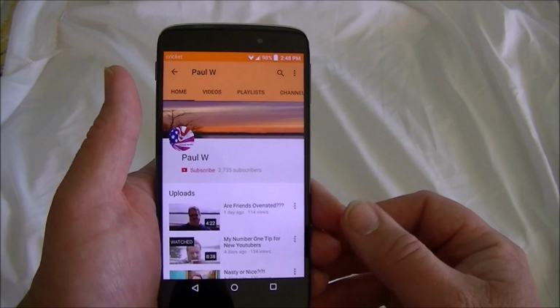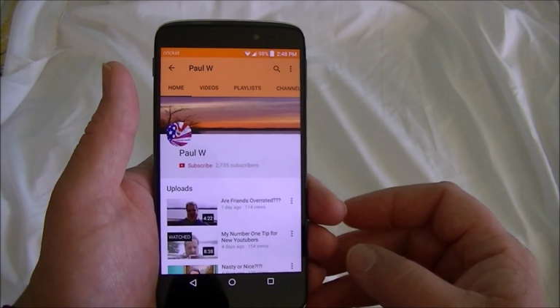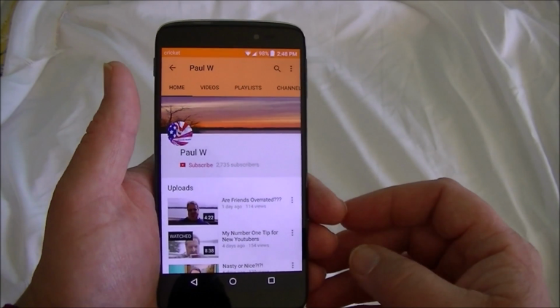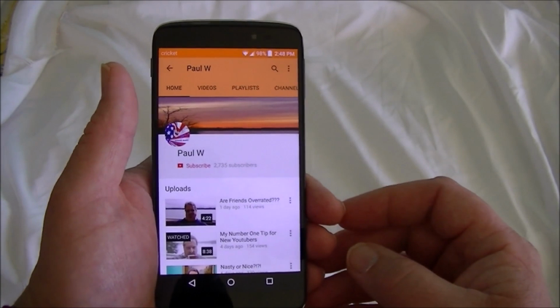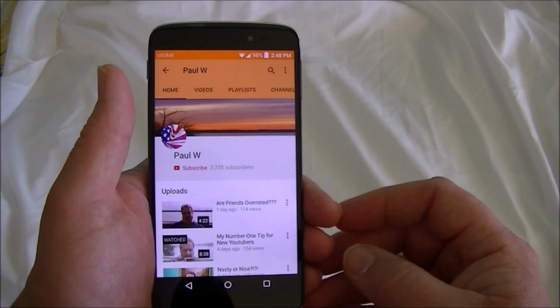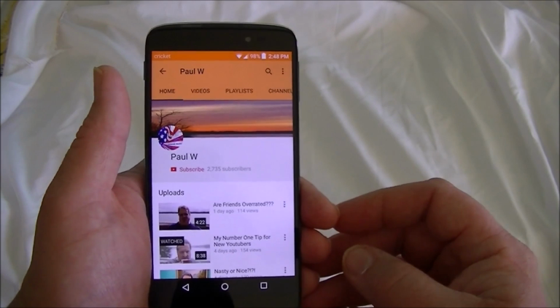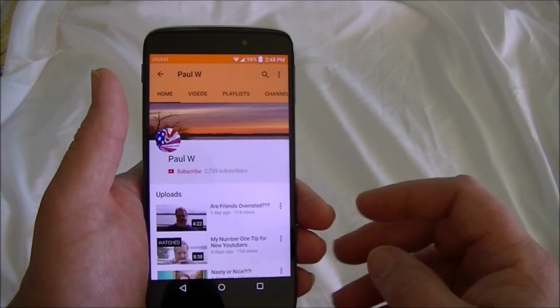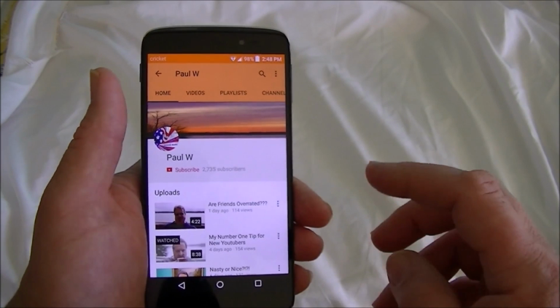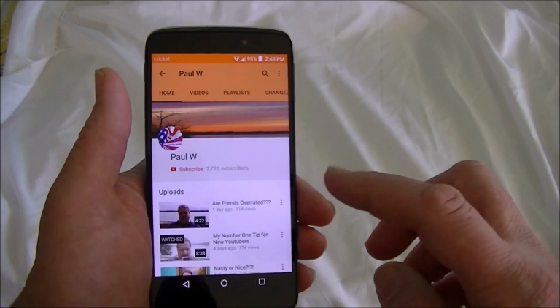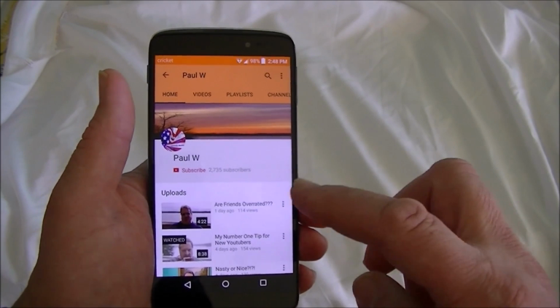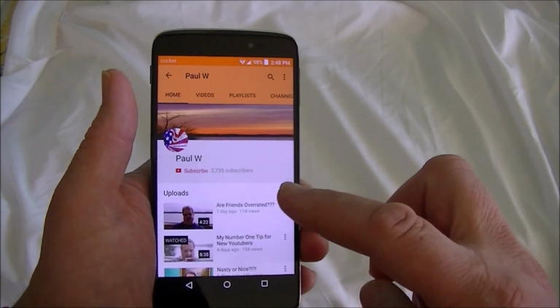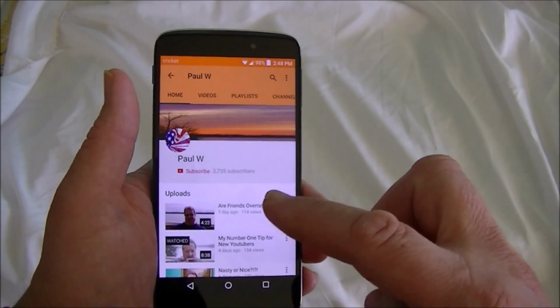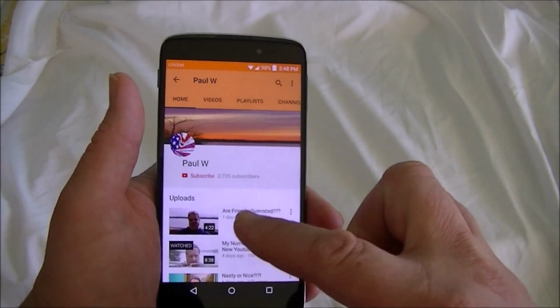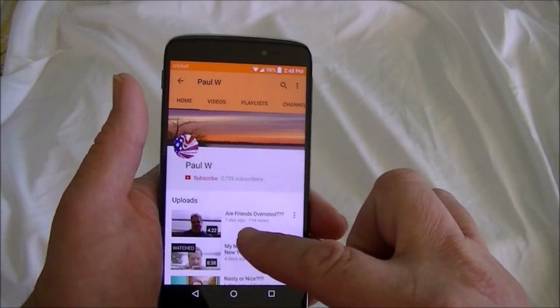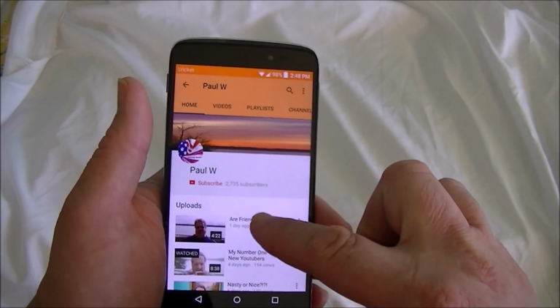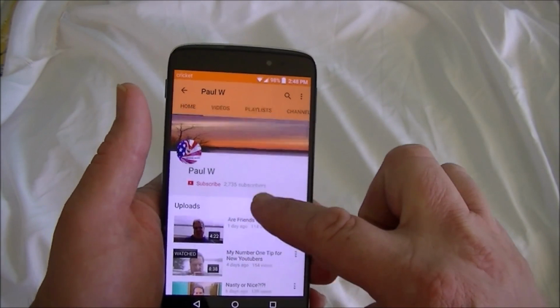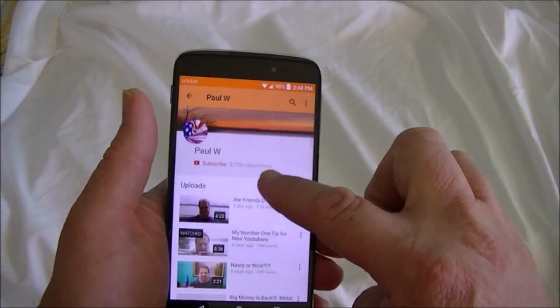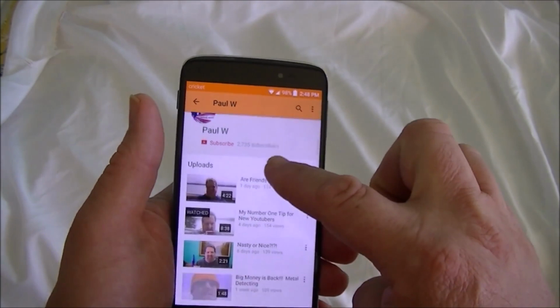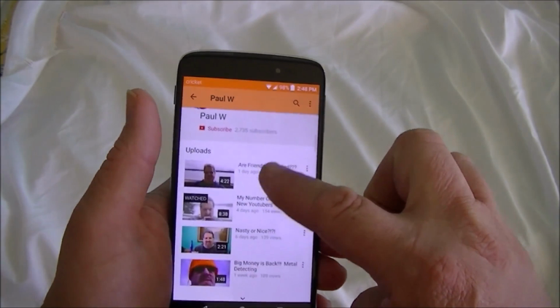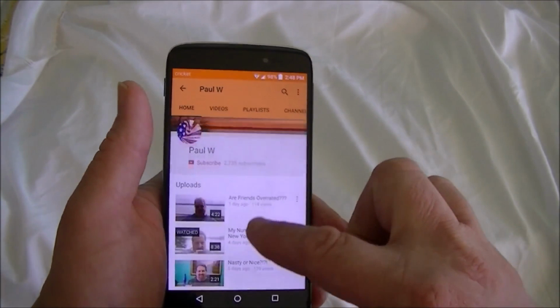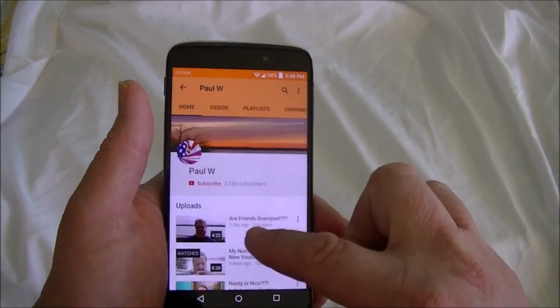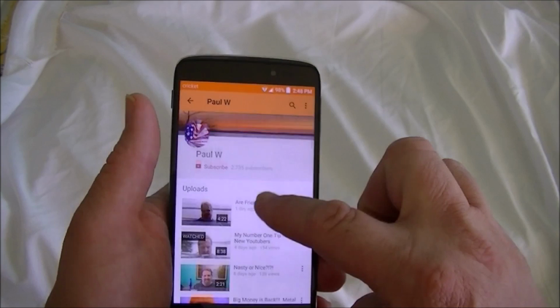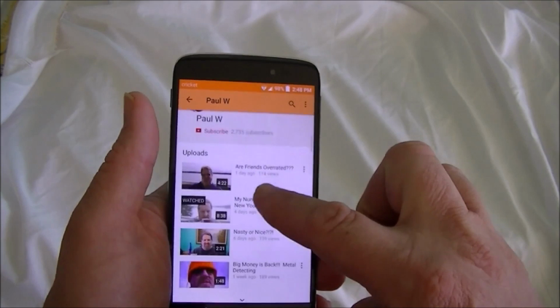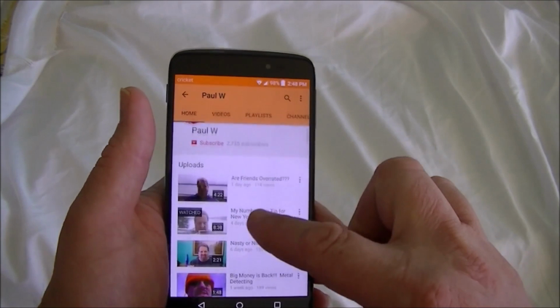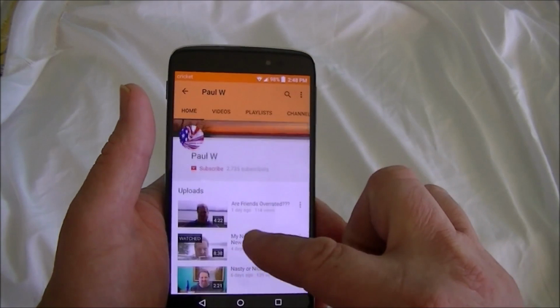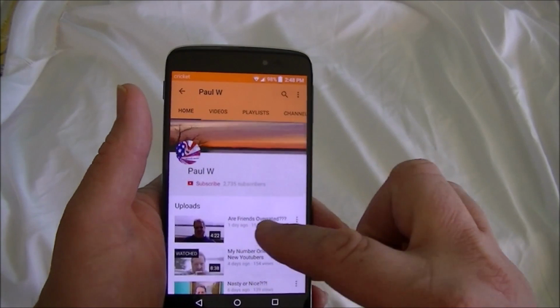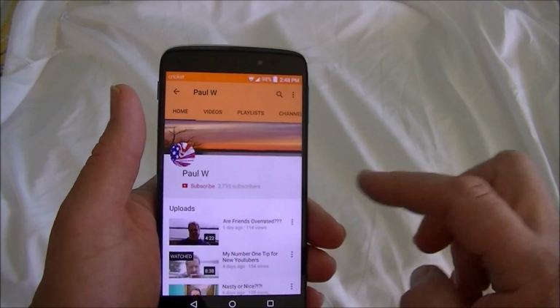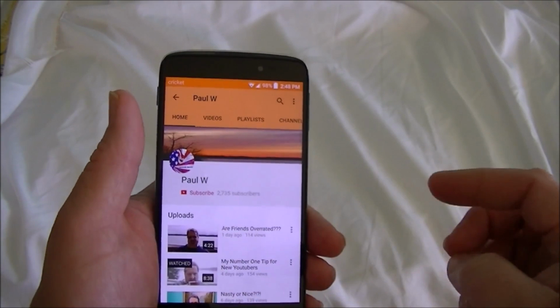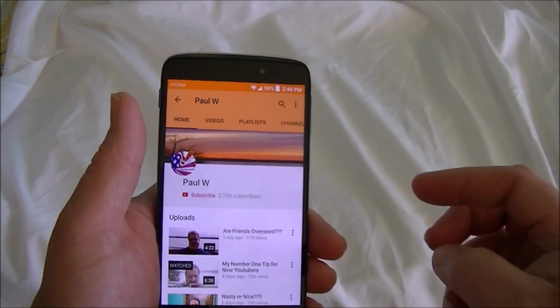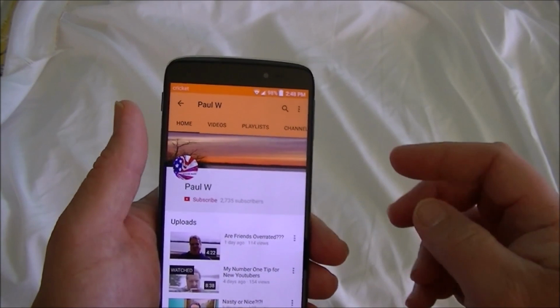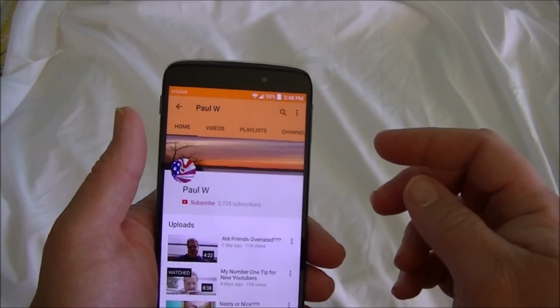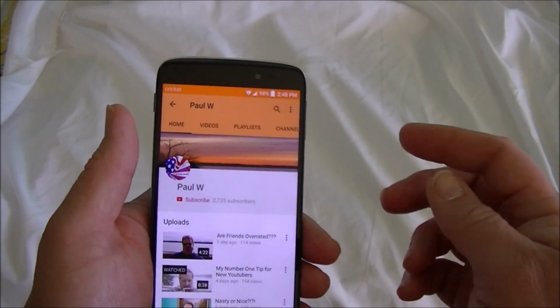I've brought up my YouTube page and this is what we'll use as the demonstration of what we're going to capture.